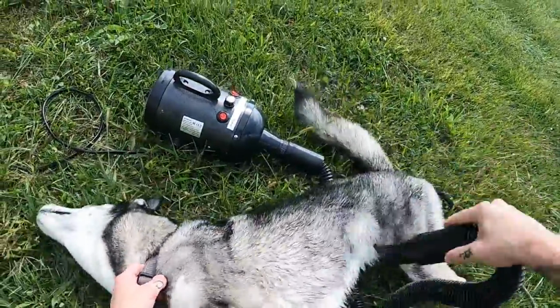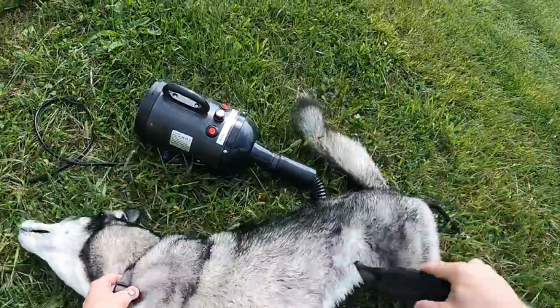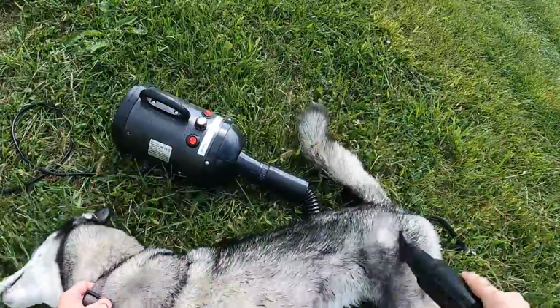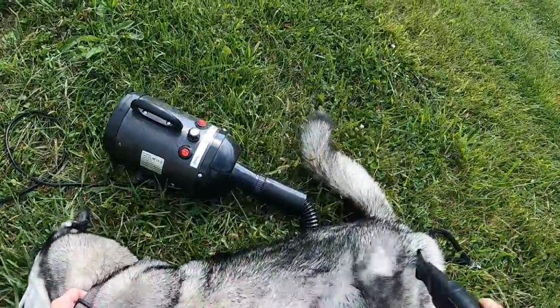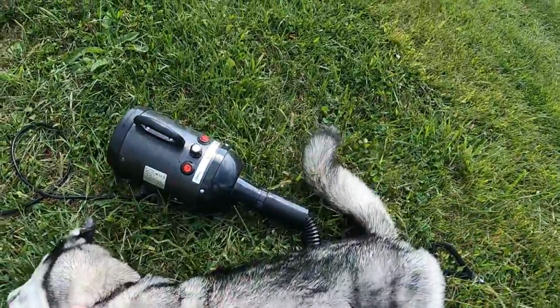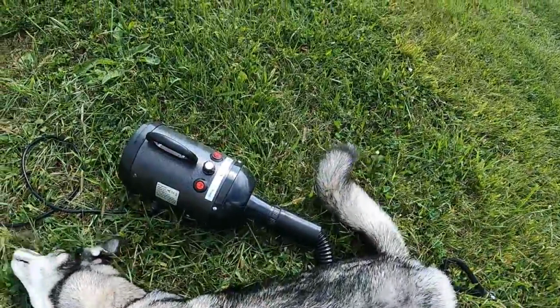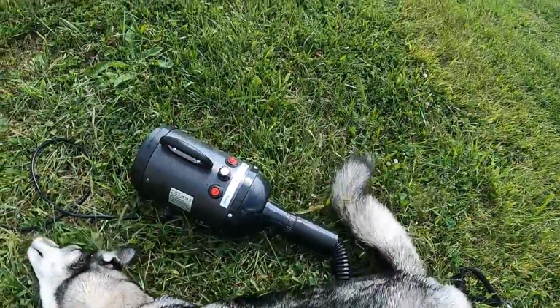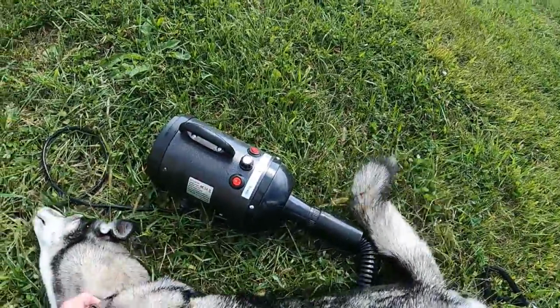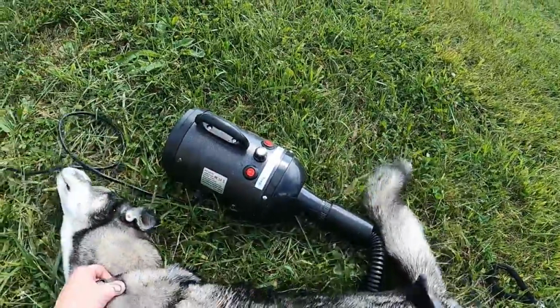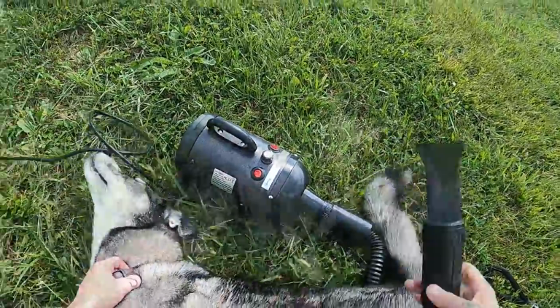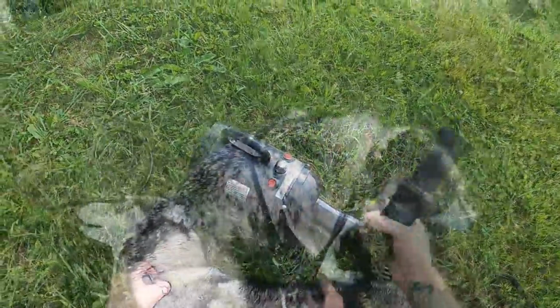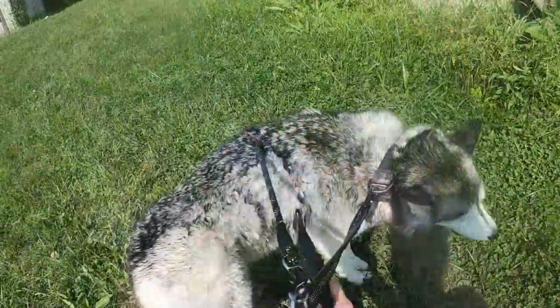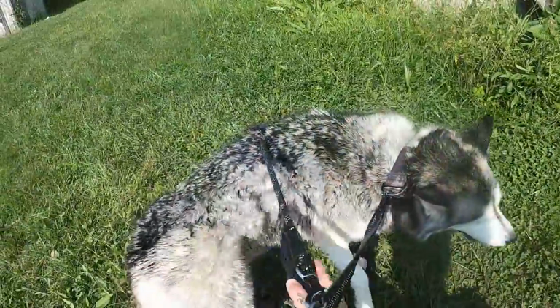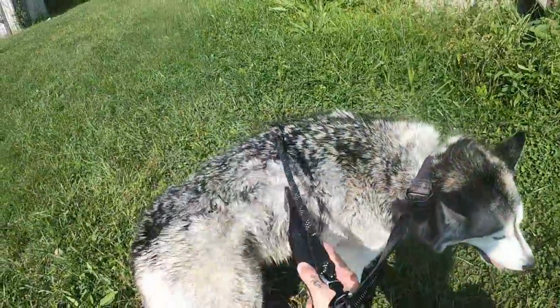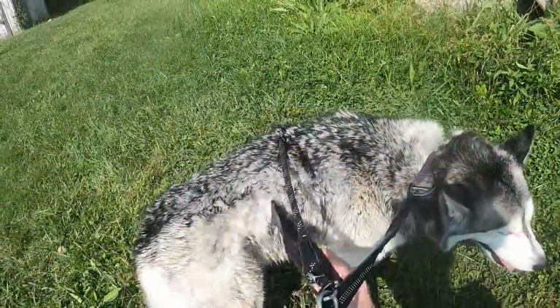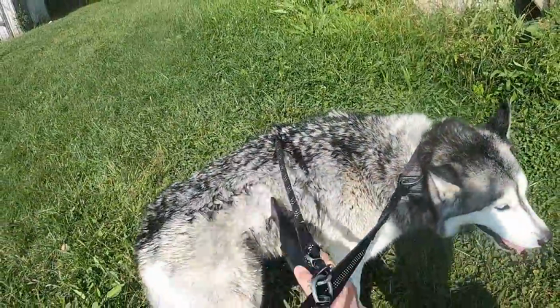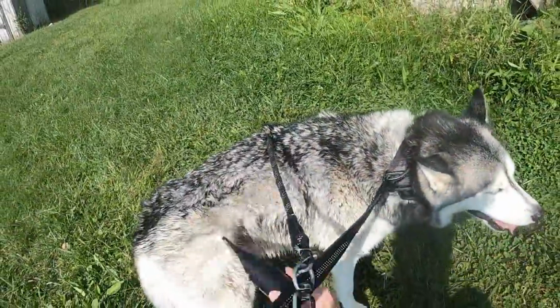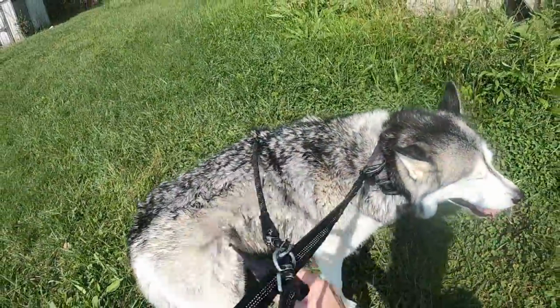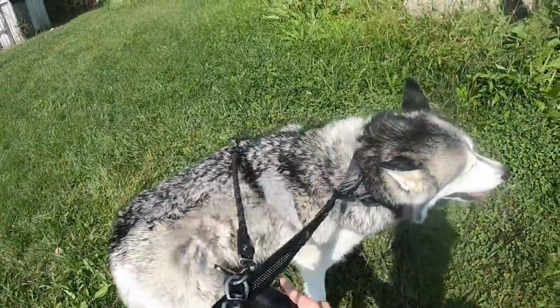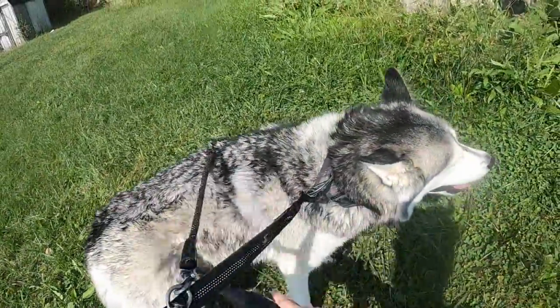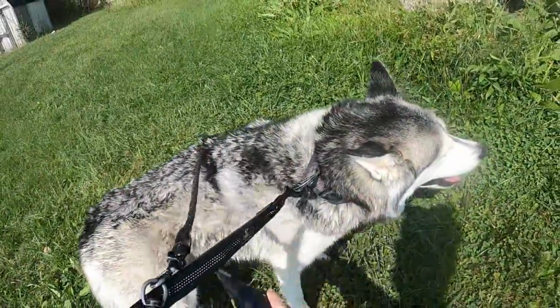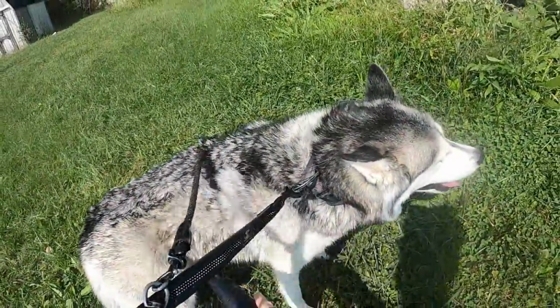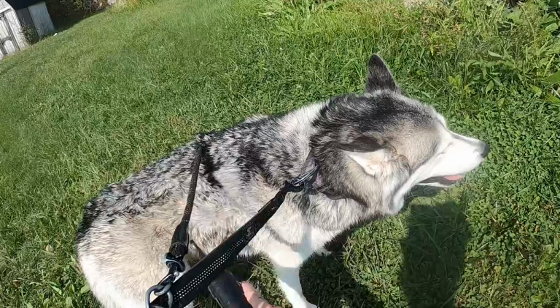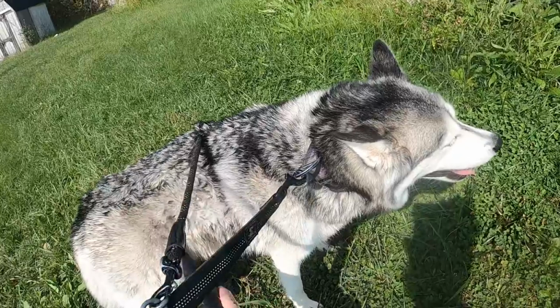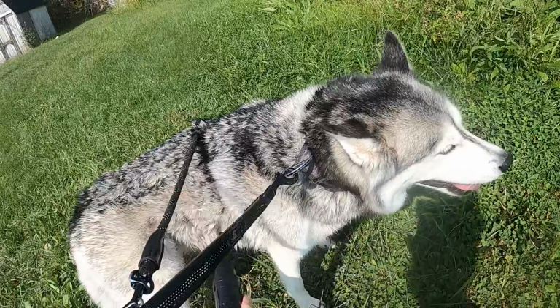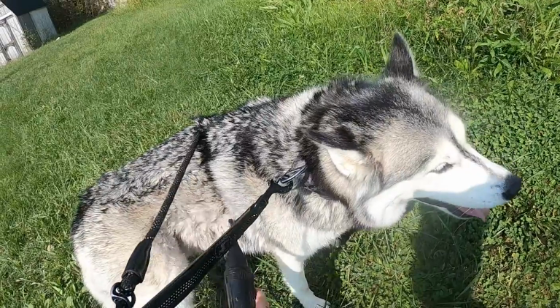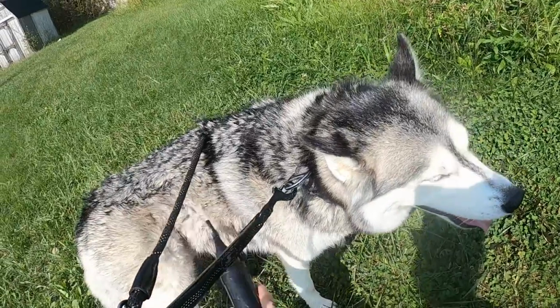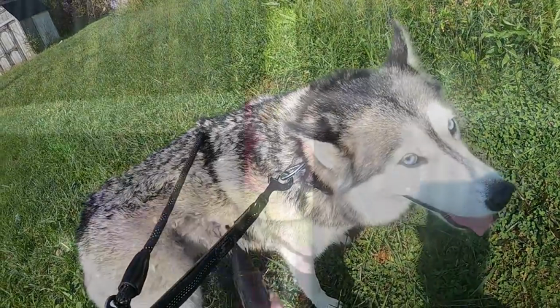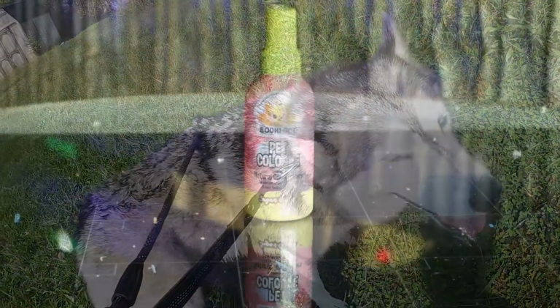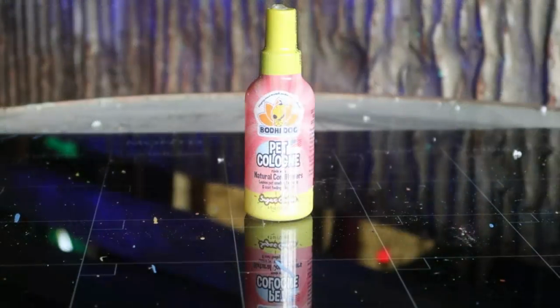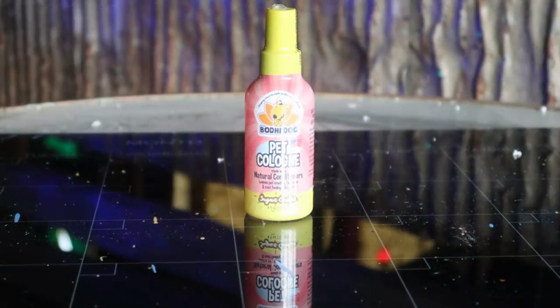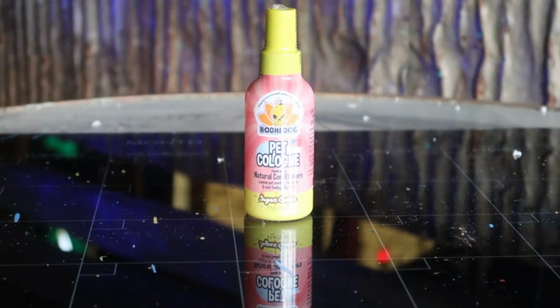After their baths, we blew their coats dry and brought them in for a final step: testing the pet cologne.